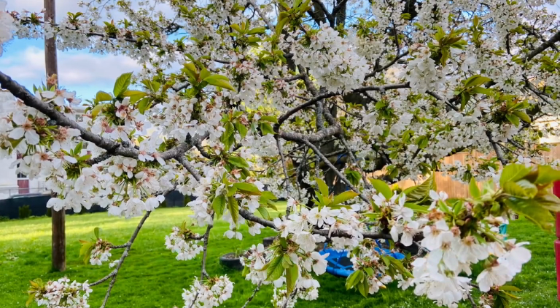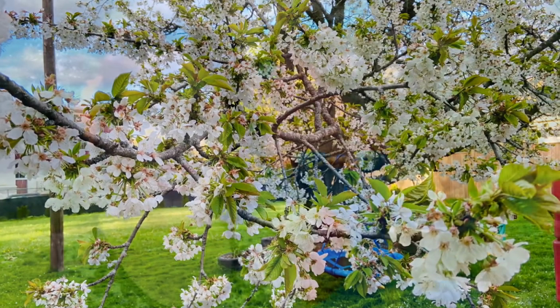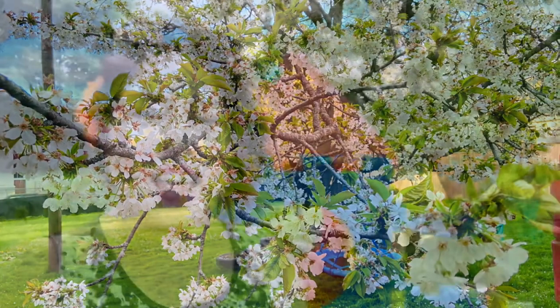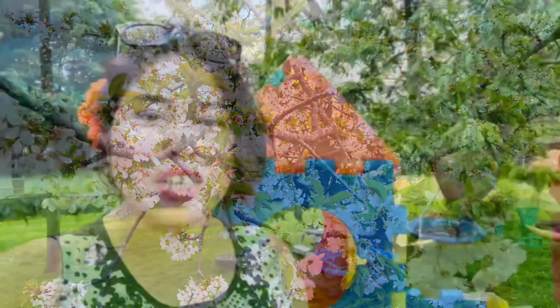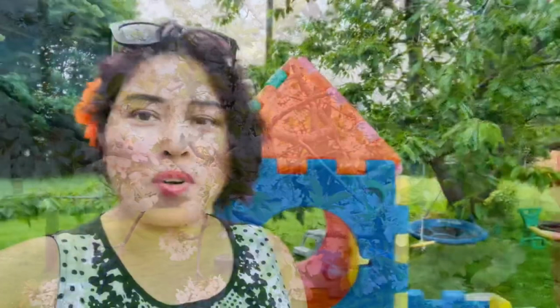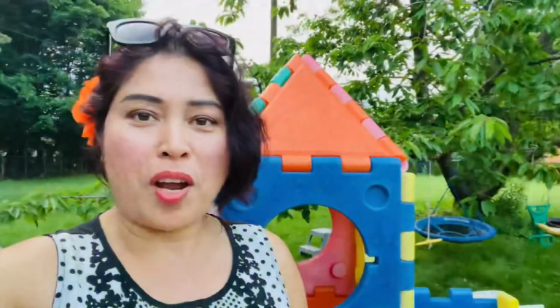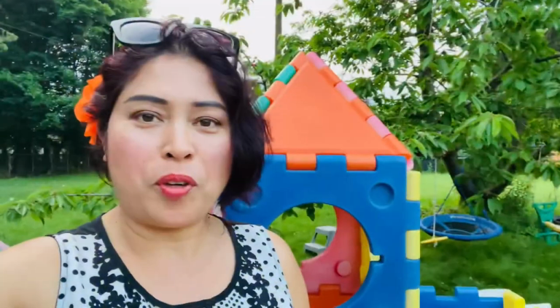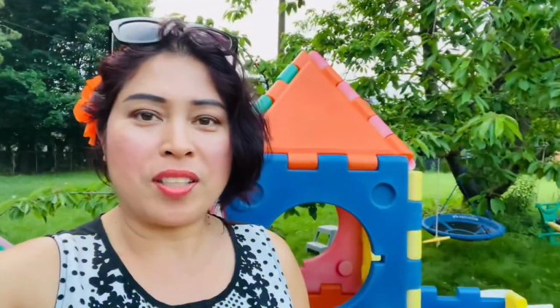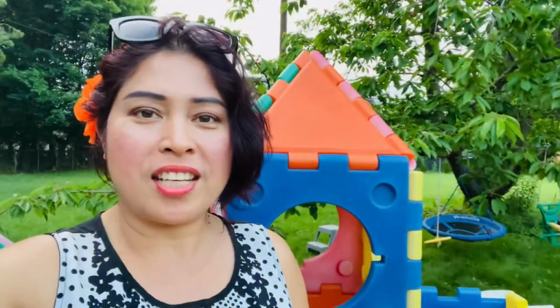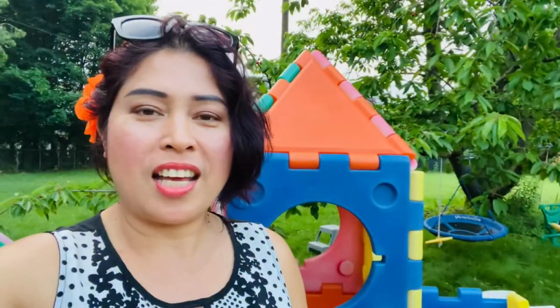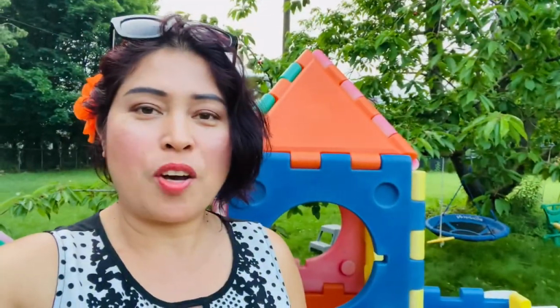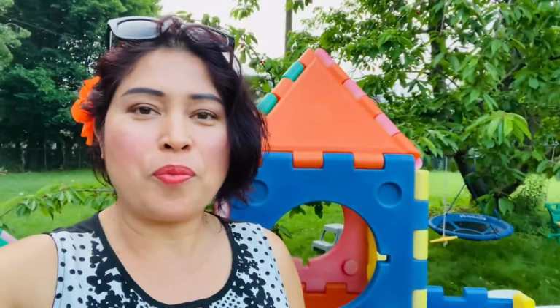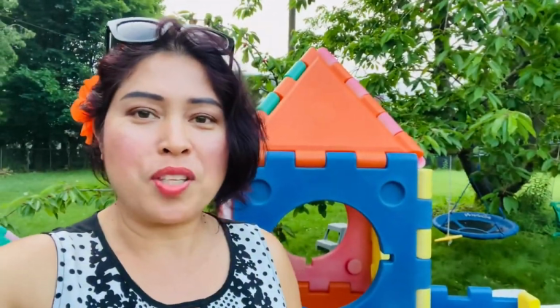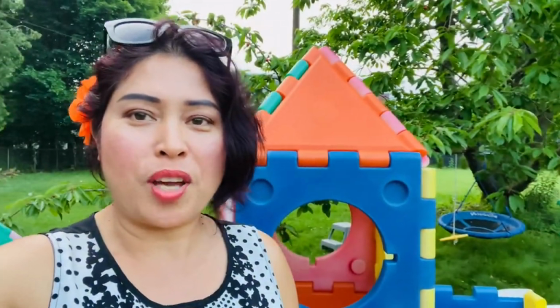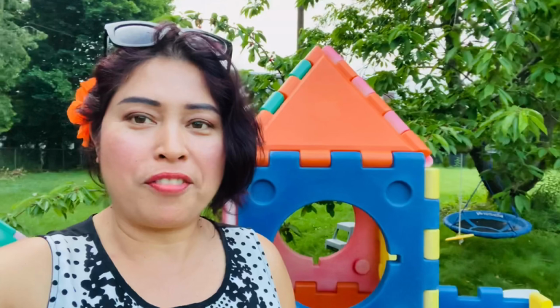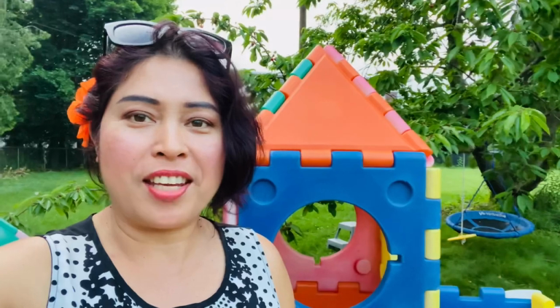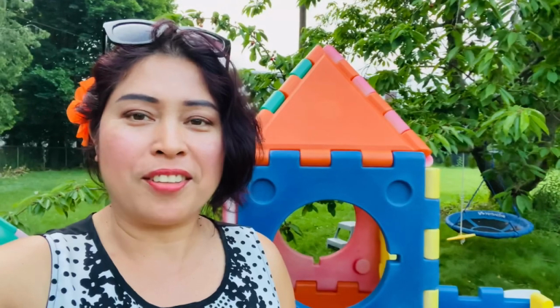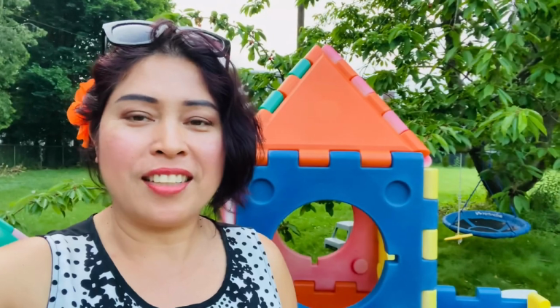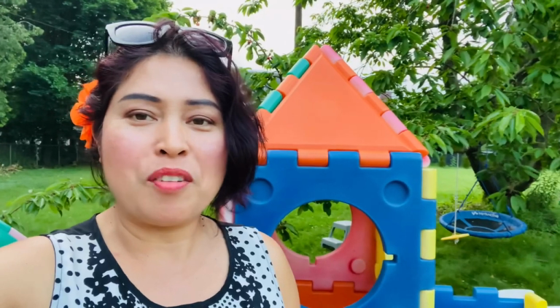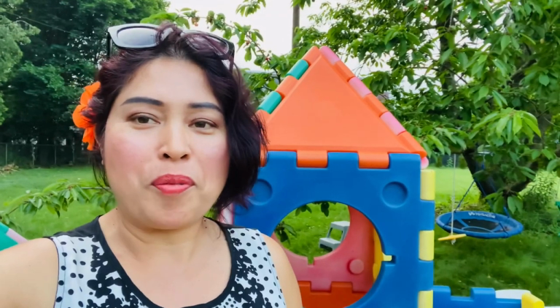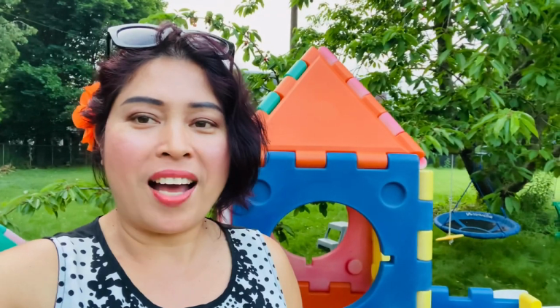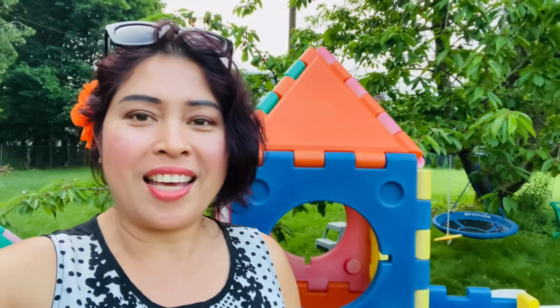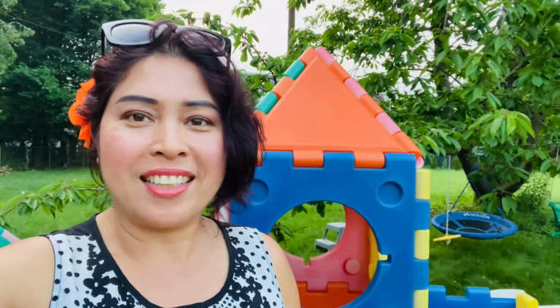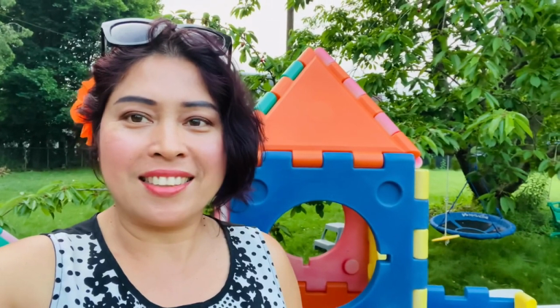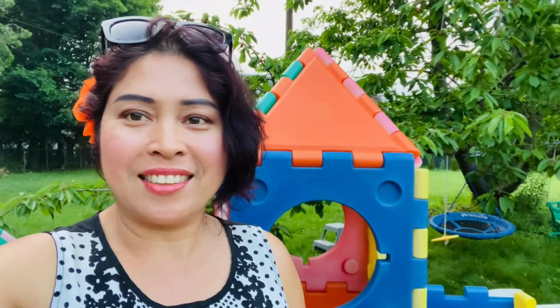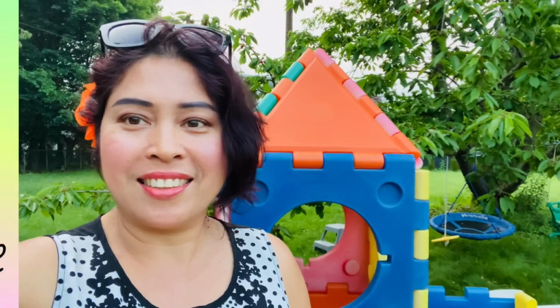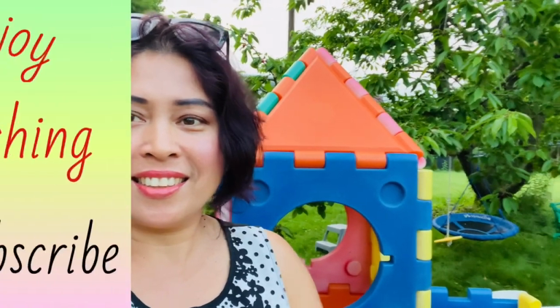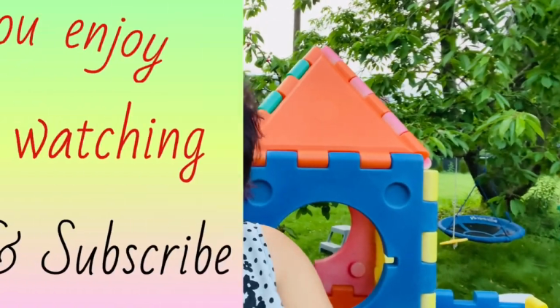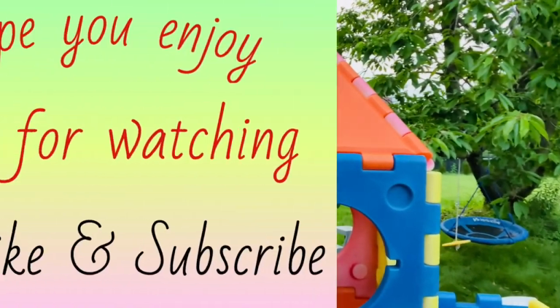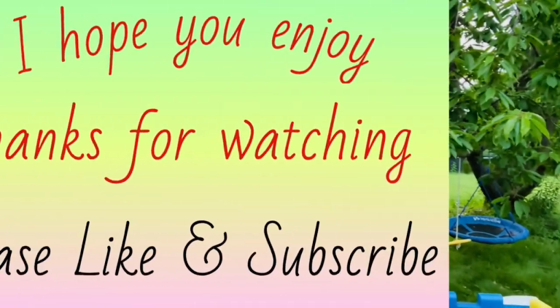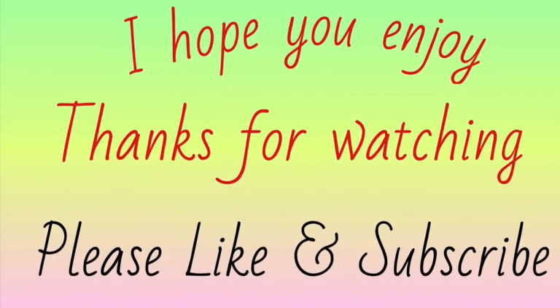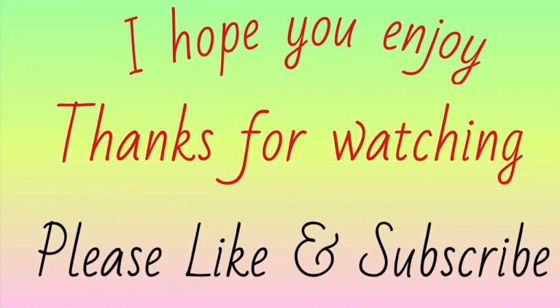Thanks everyone for watching, I hope you enjoy our video. Bye bye, bye!